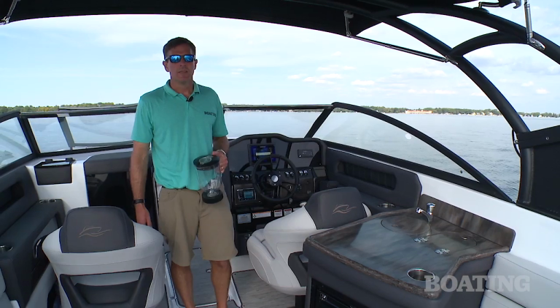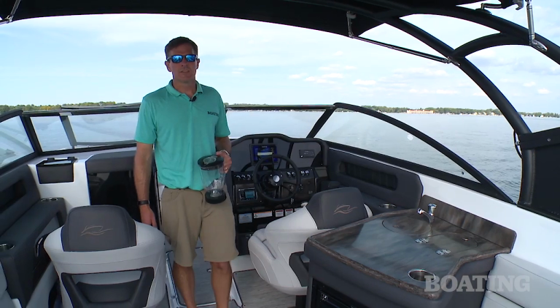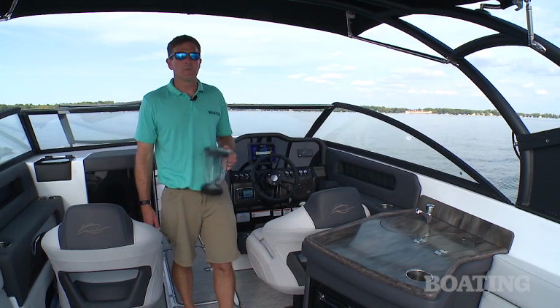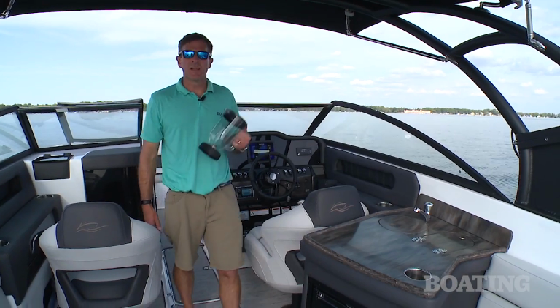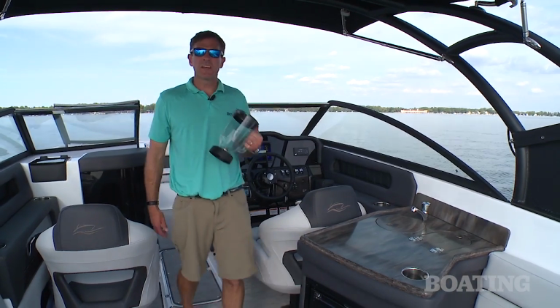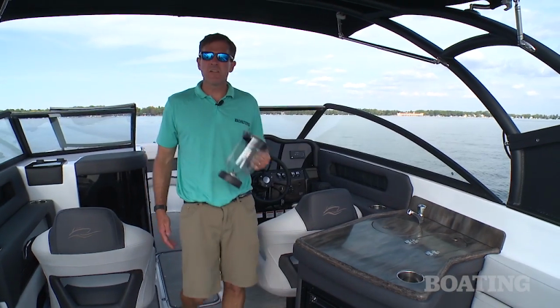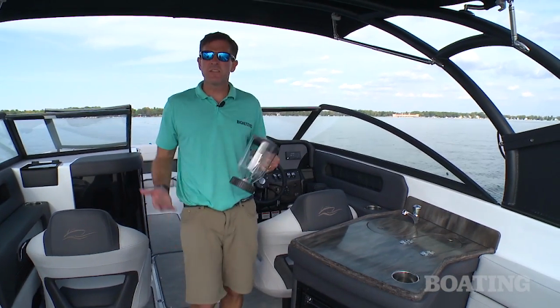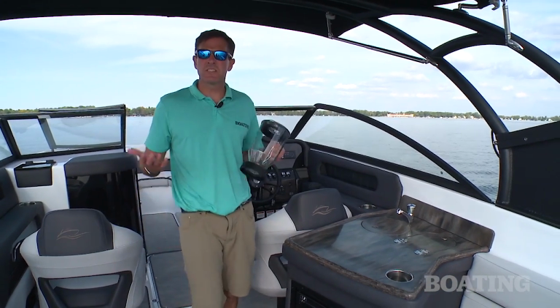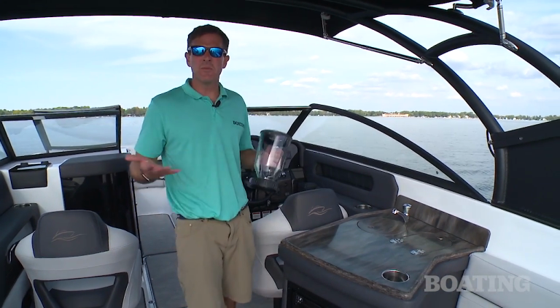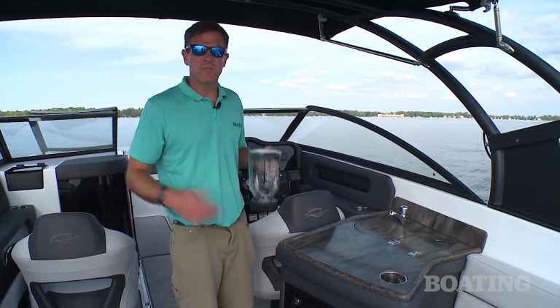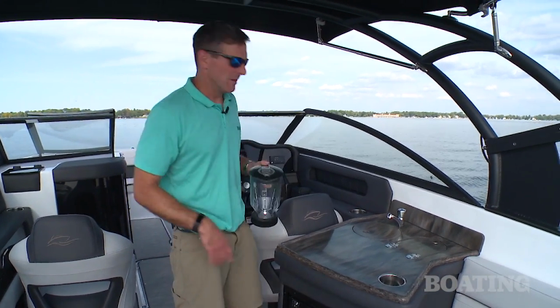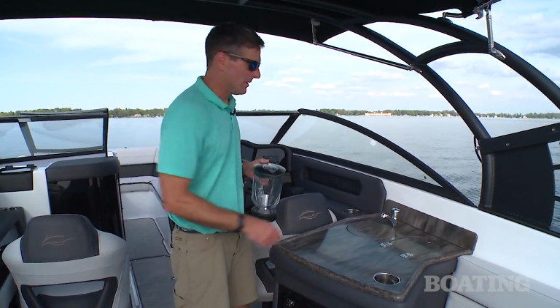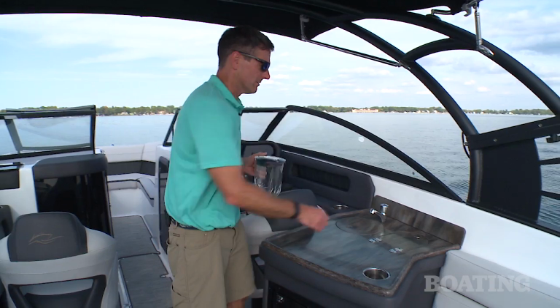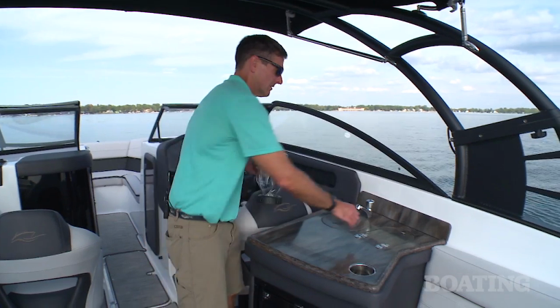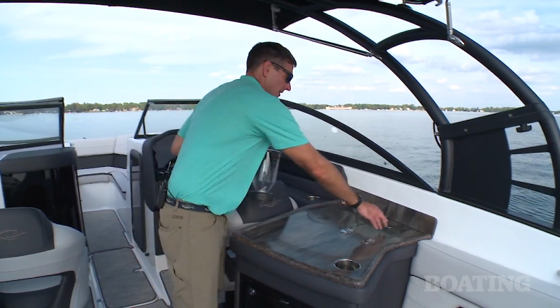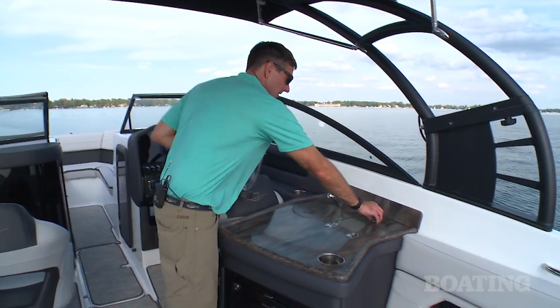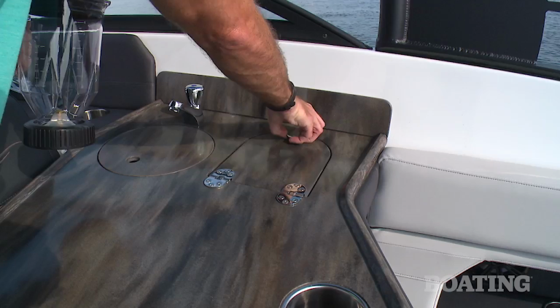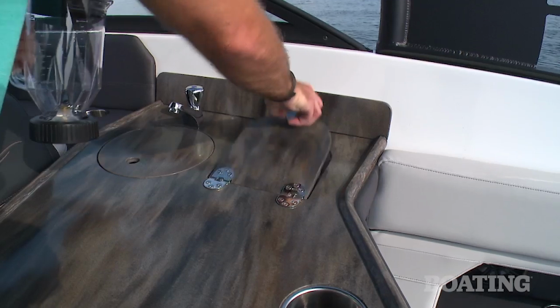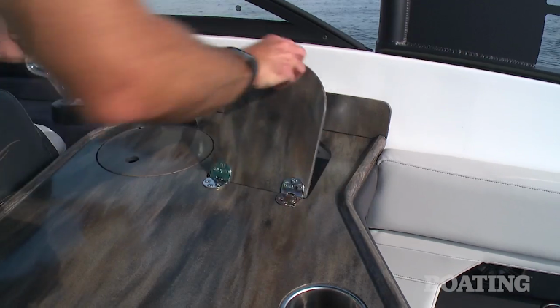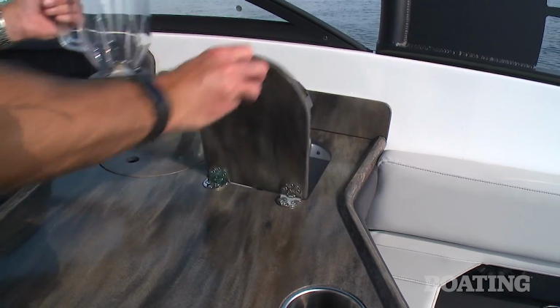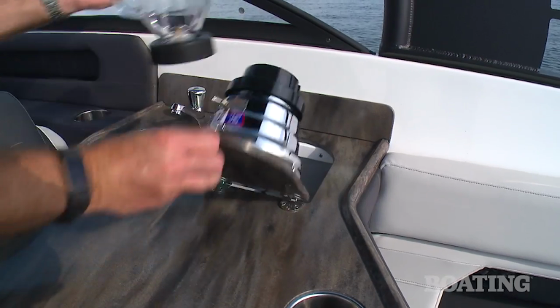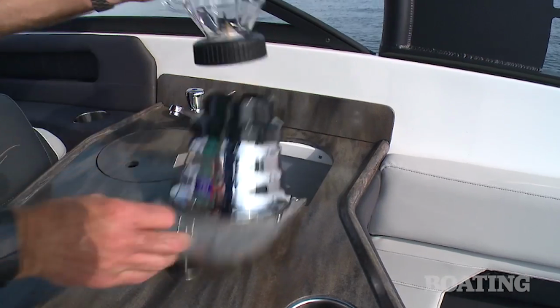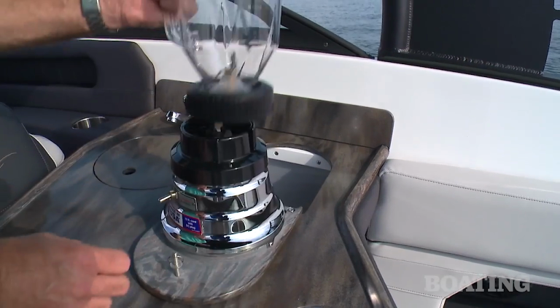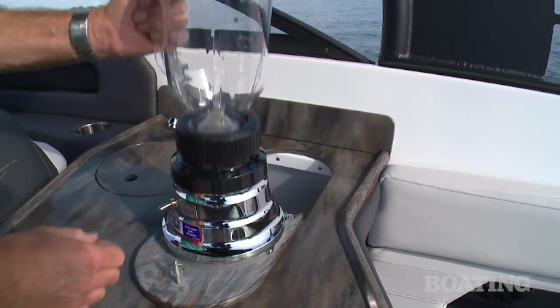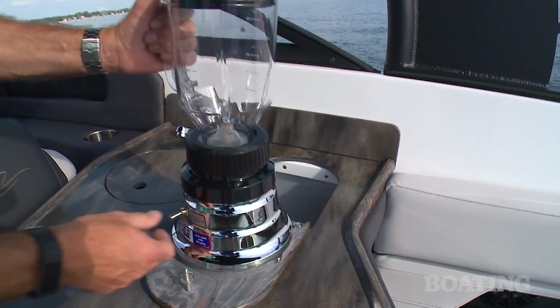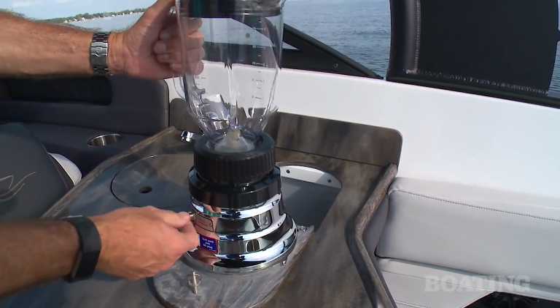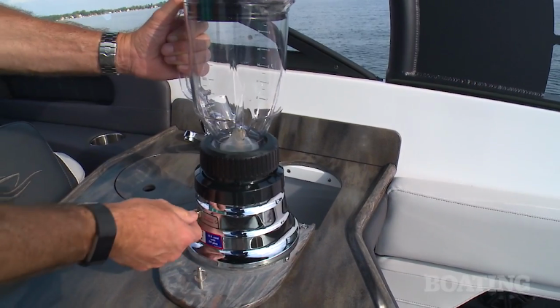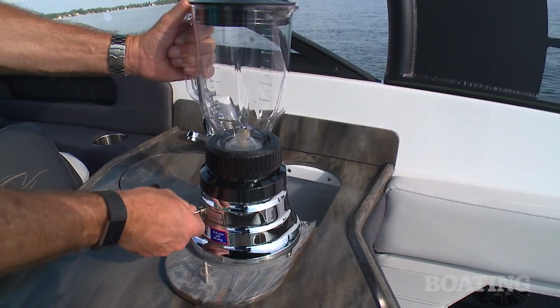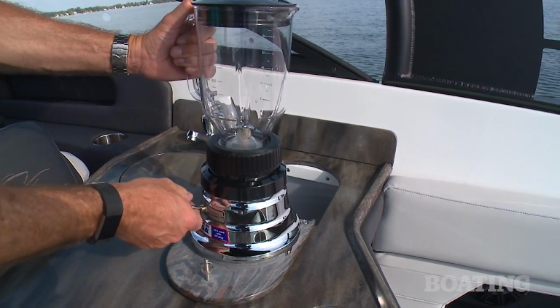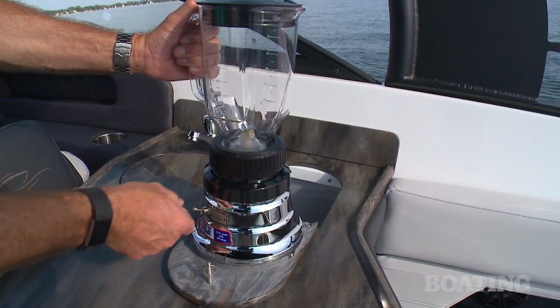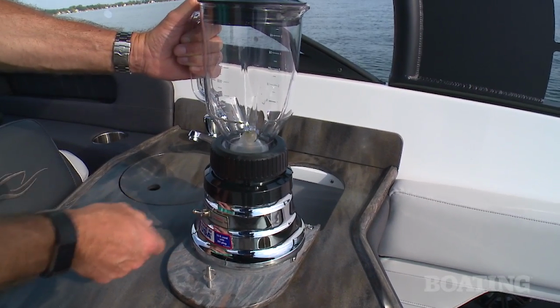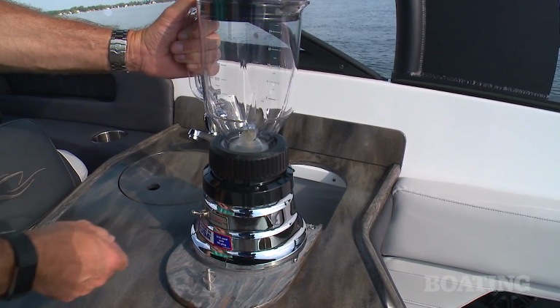Here's something I don't think I've ever even seen before on a boat. You ready for a cold refreshment? Built-in blender.